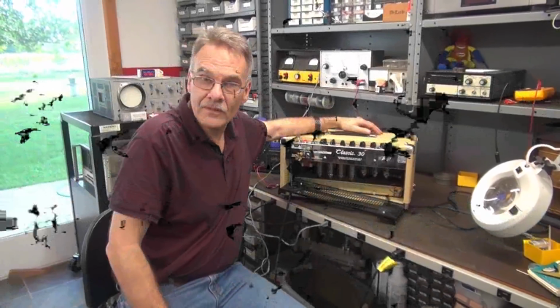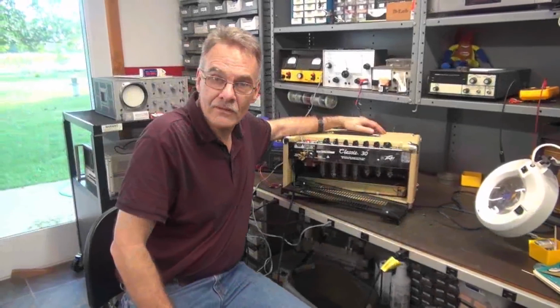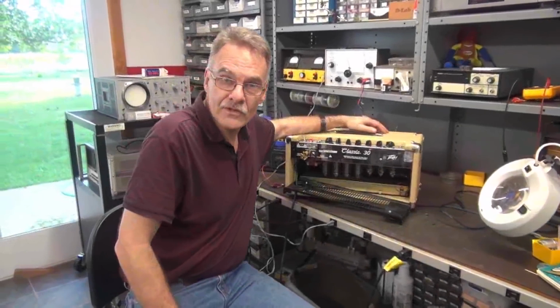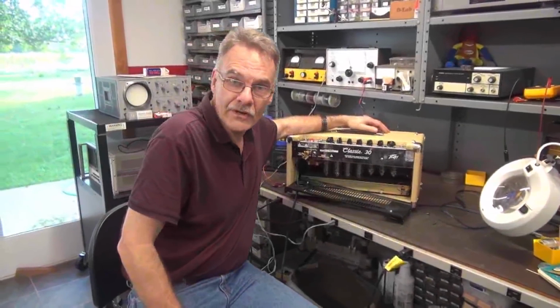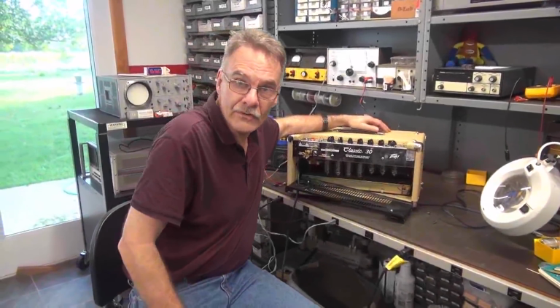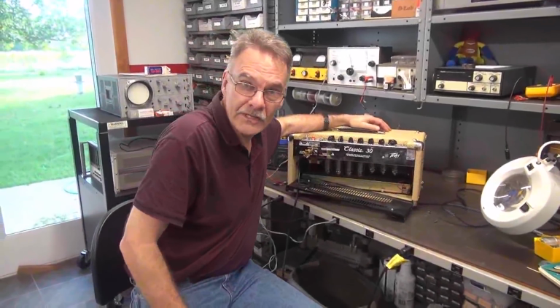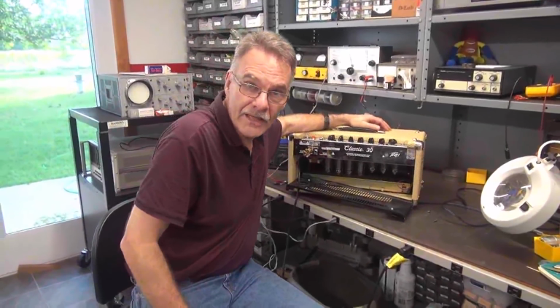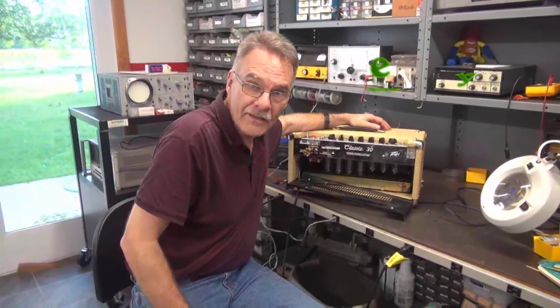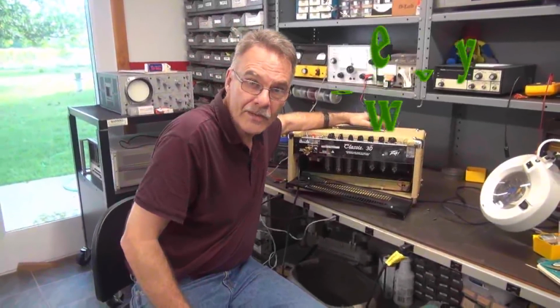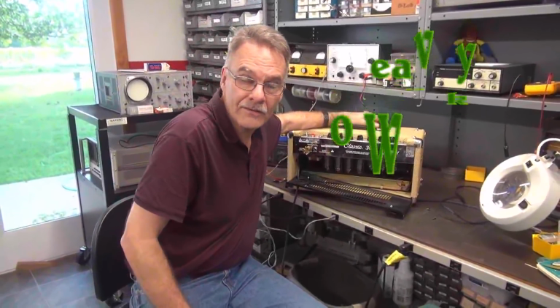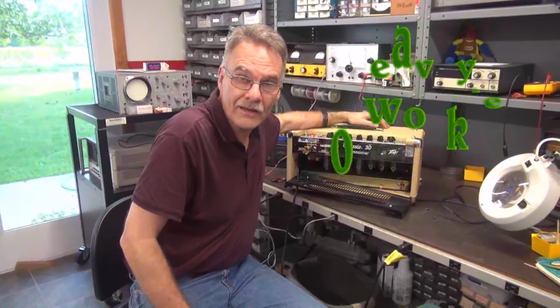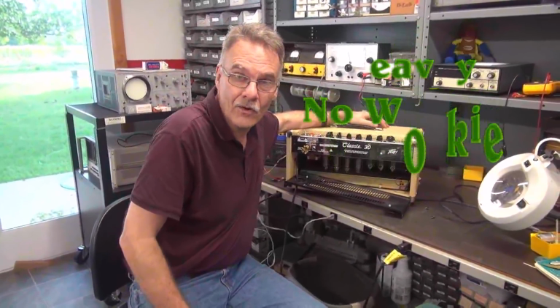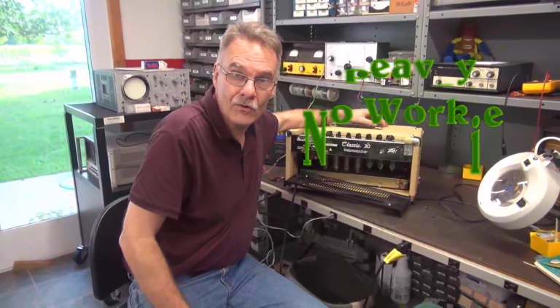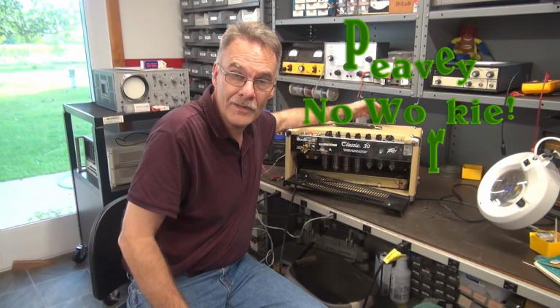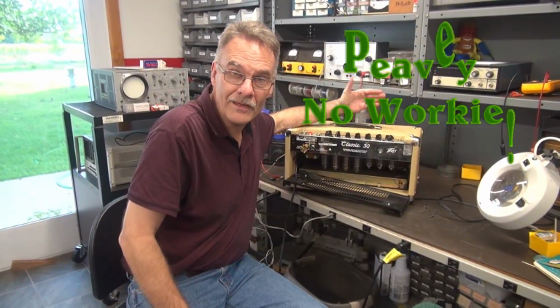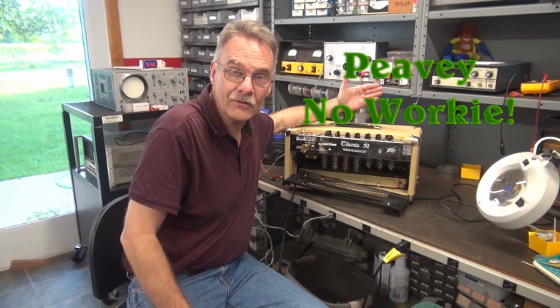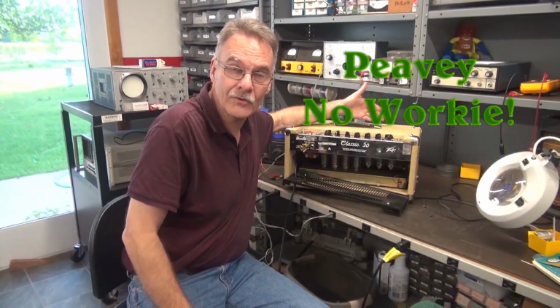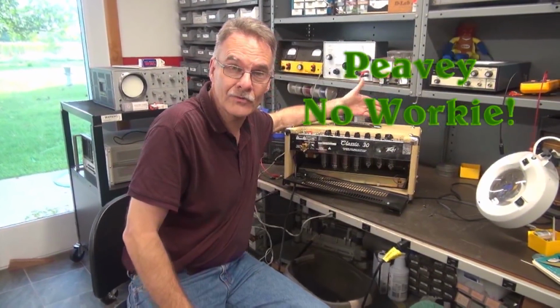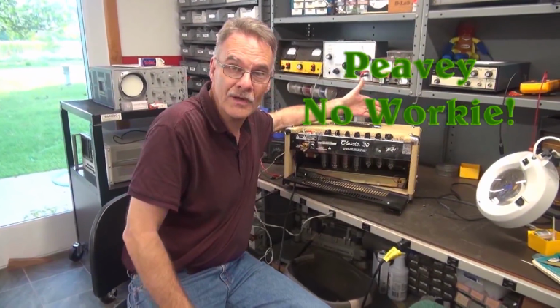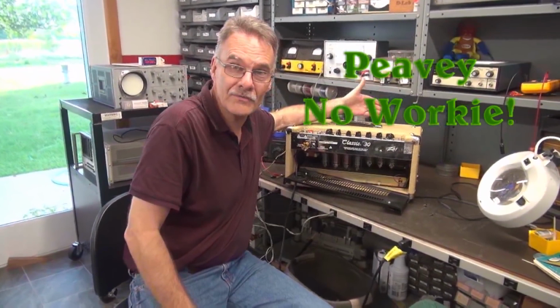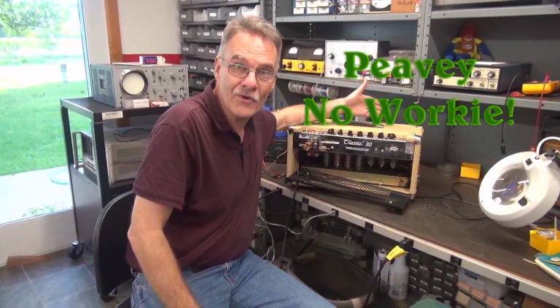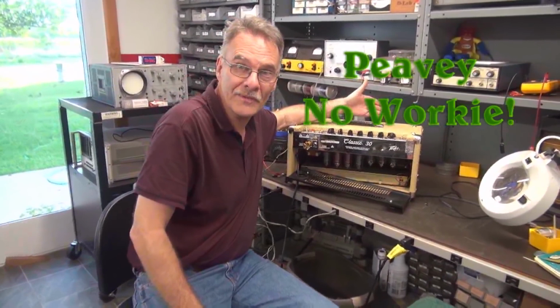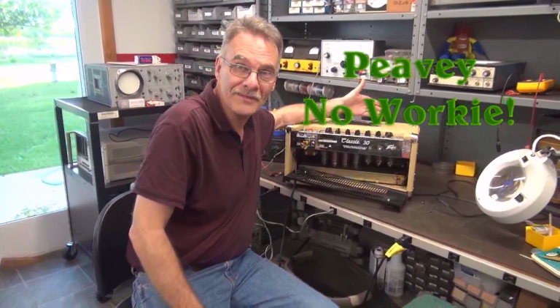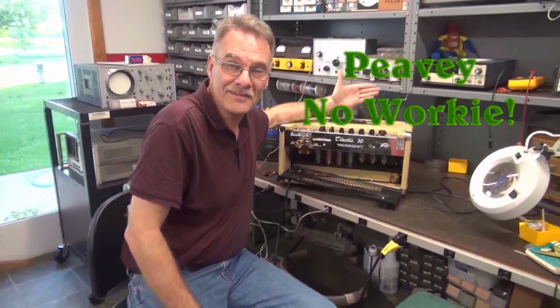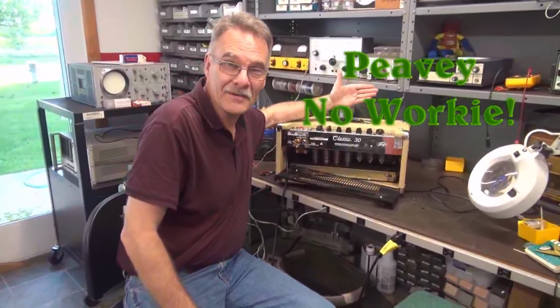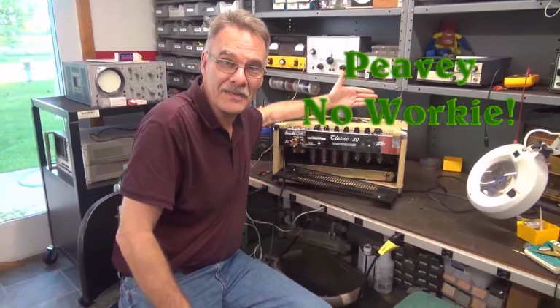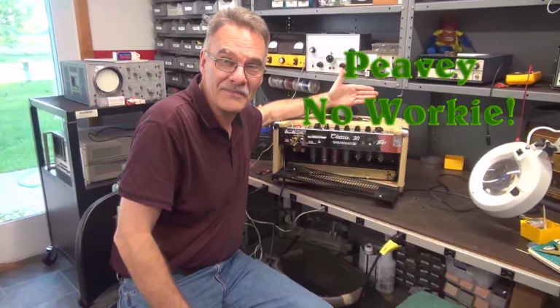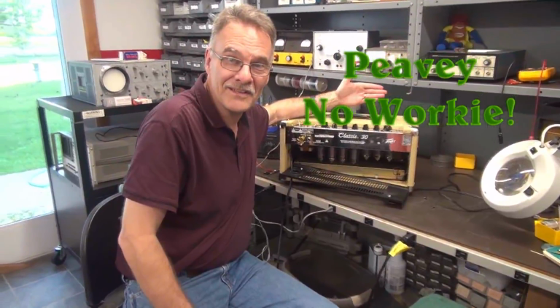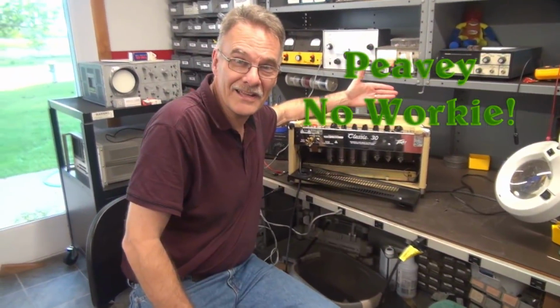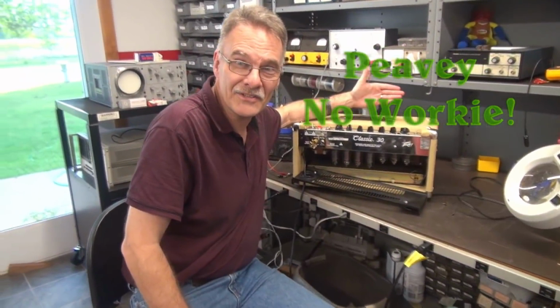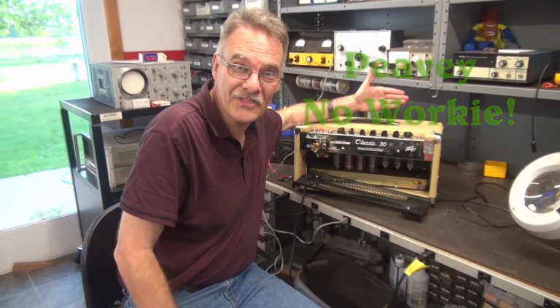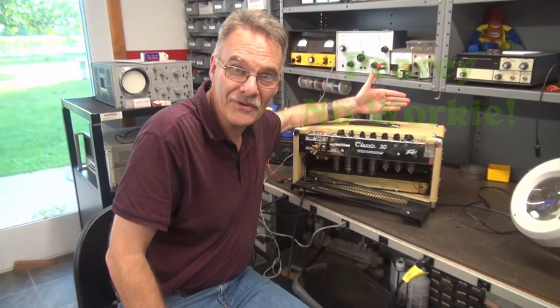Mr. Here, D-Lab — got home and look what was waiting for me: a PV Classic 30.